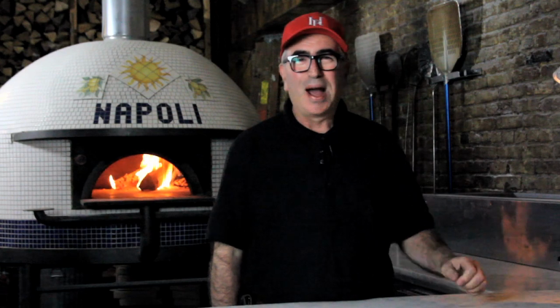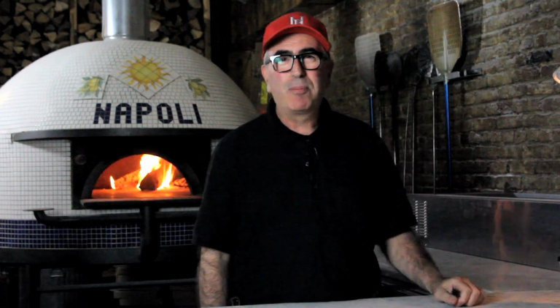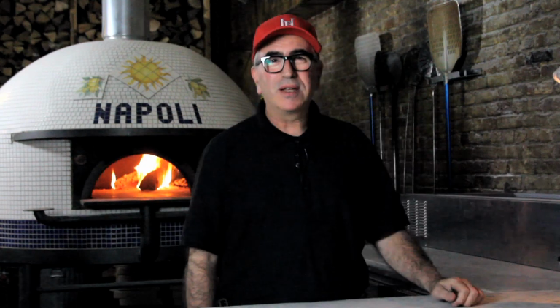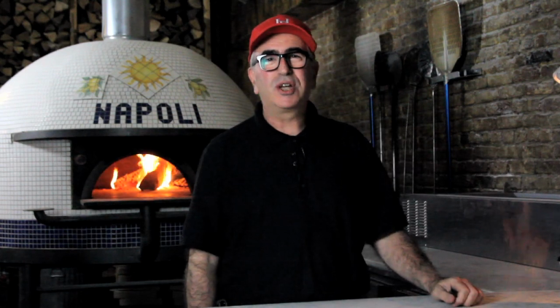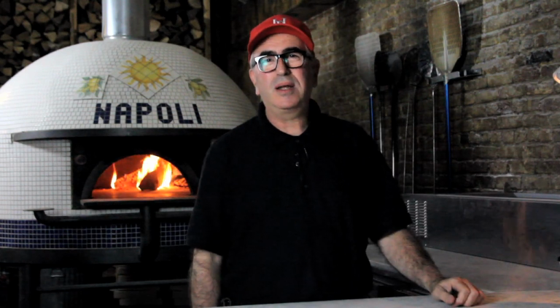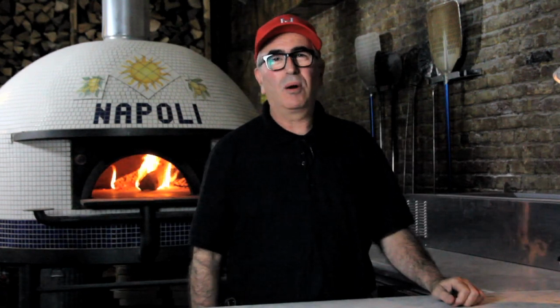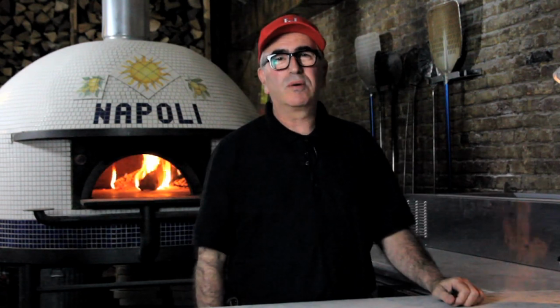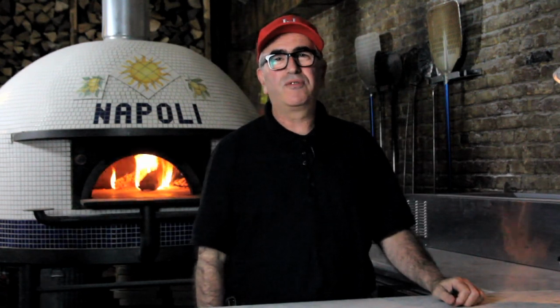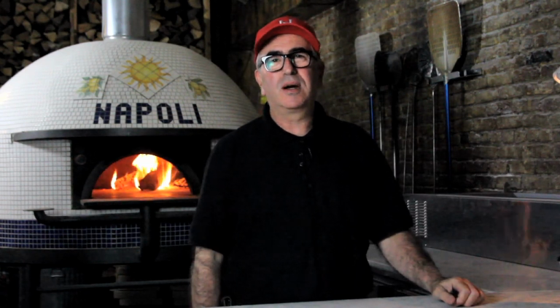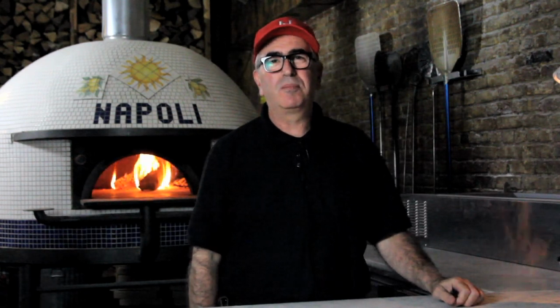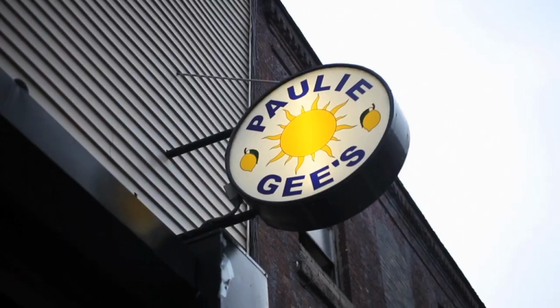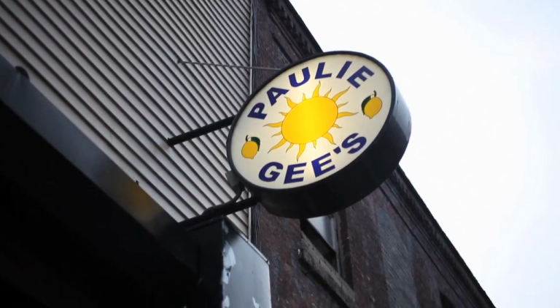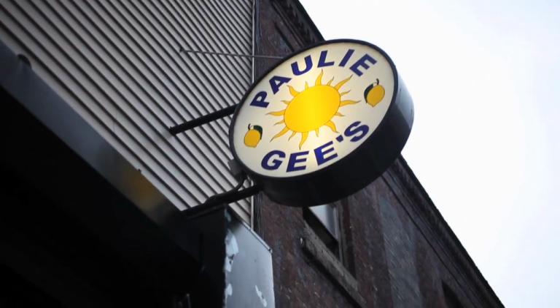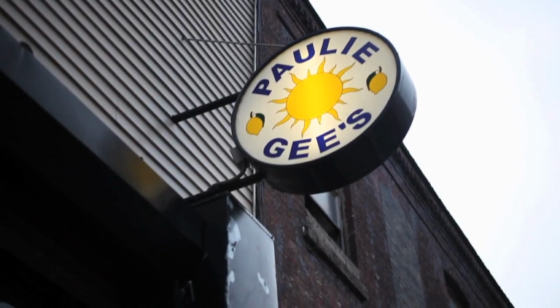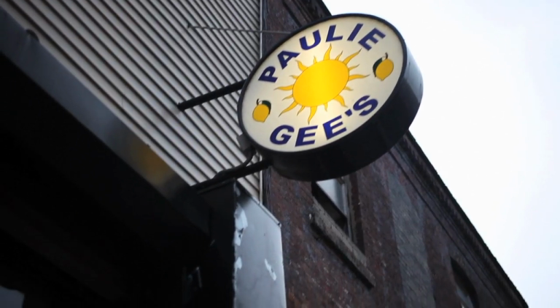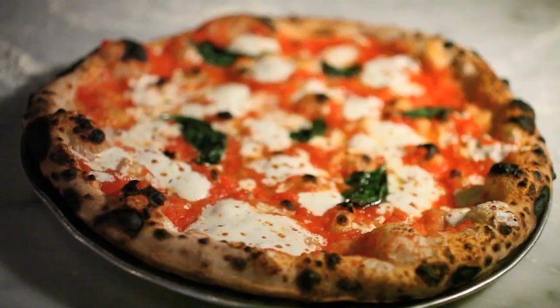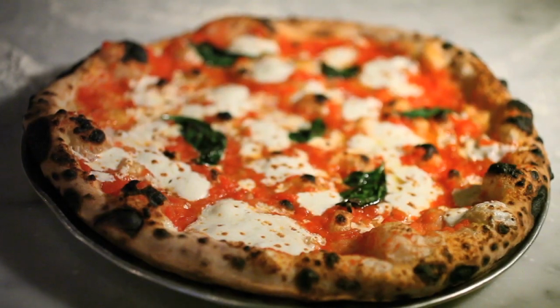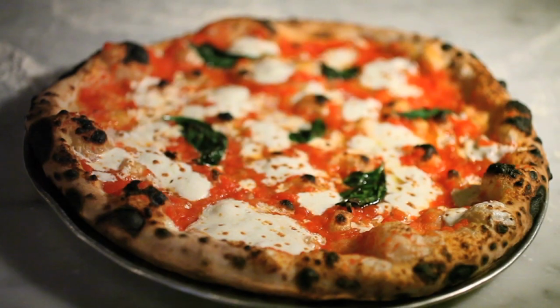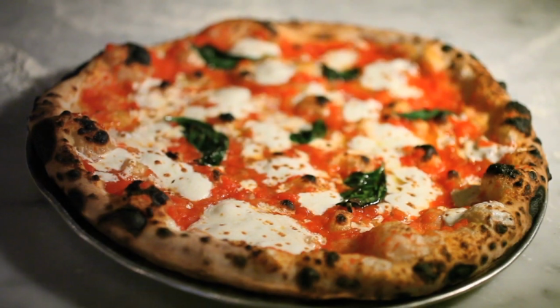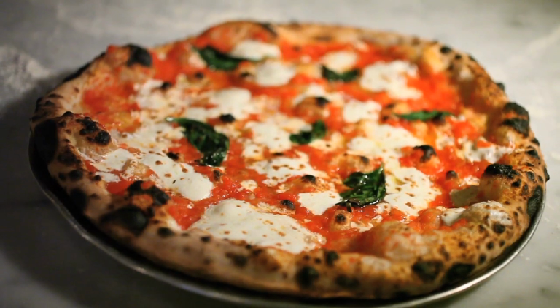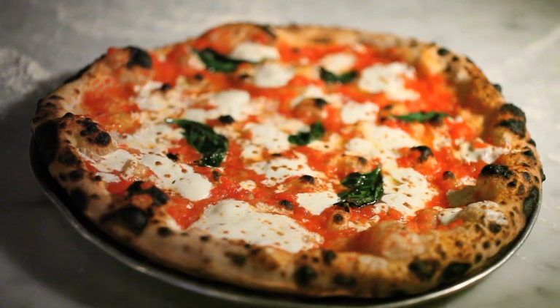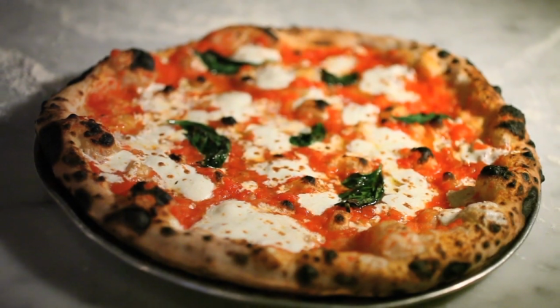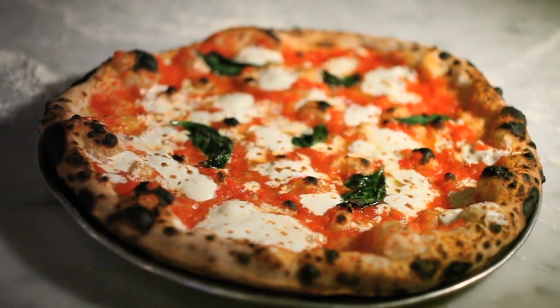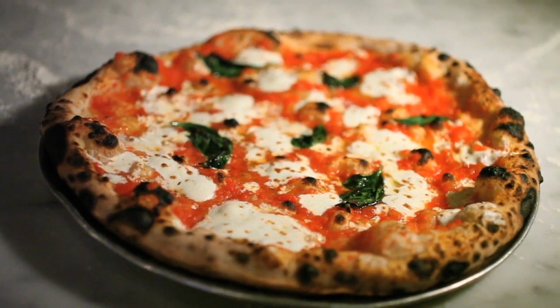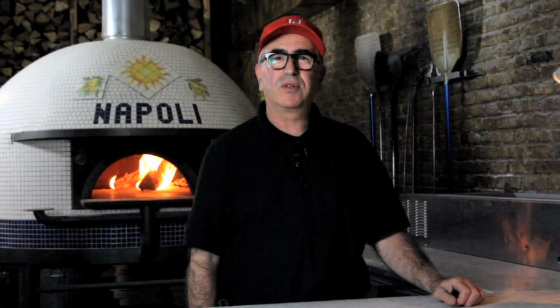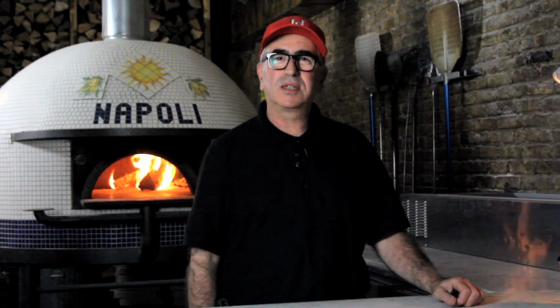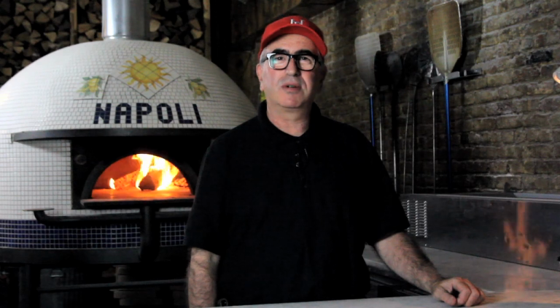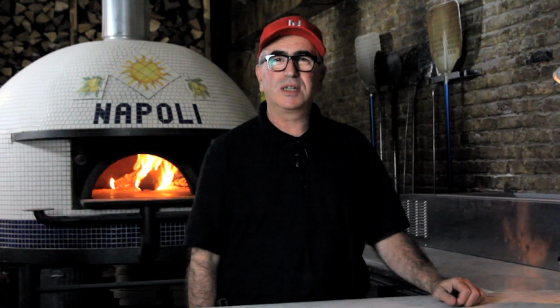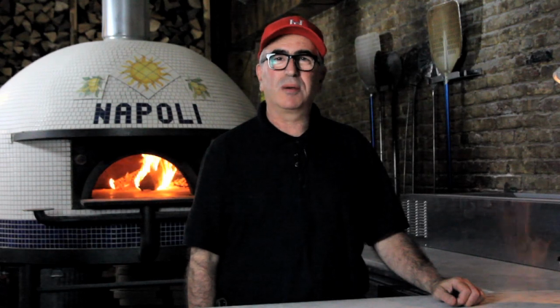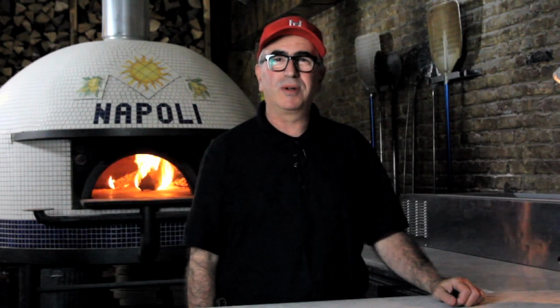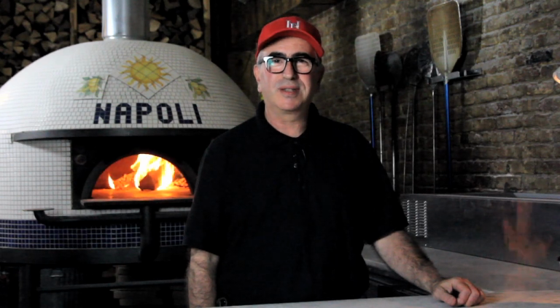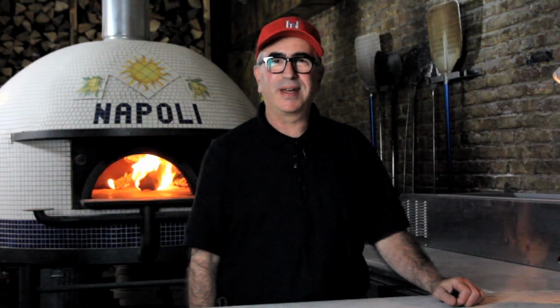I'm Paulie Gee, owner of Paulie Gee's Greenpoint Pizza Joint, and I'm here to answer some questions for the Serious Eats community today.